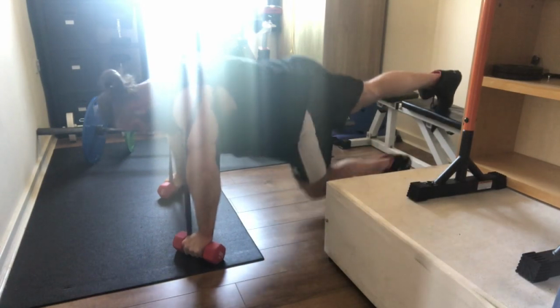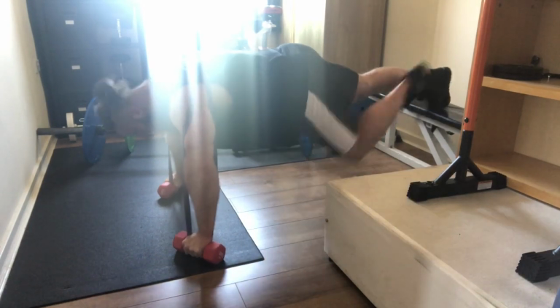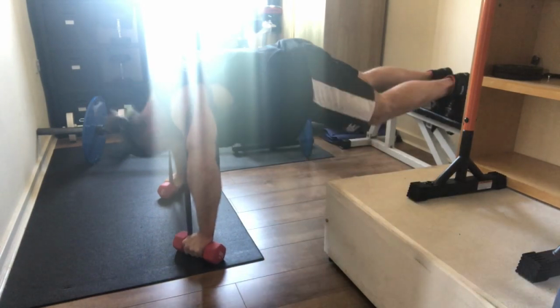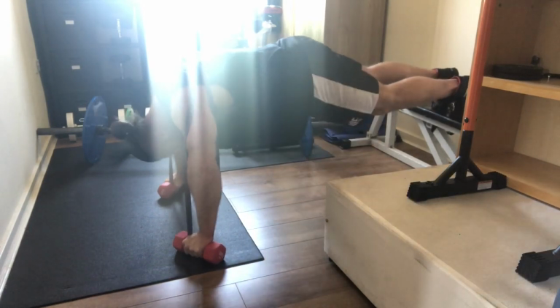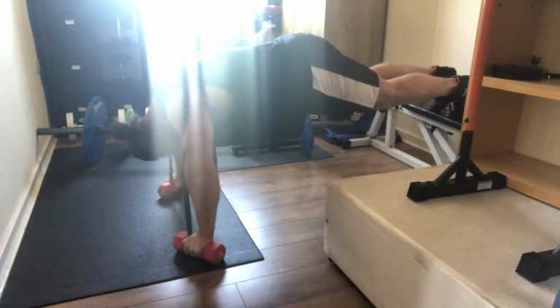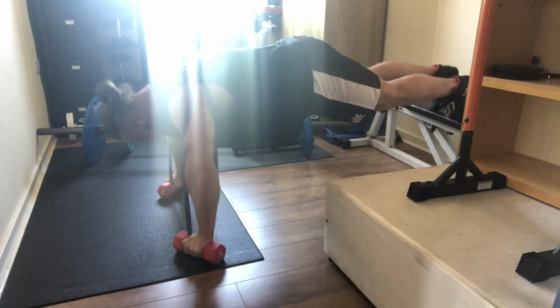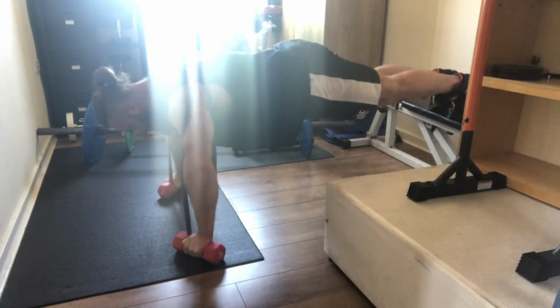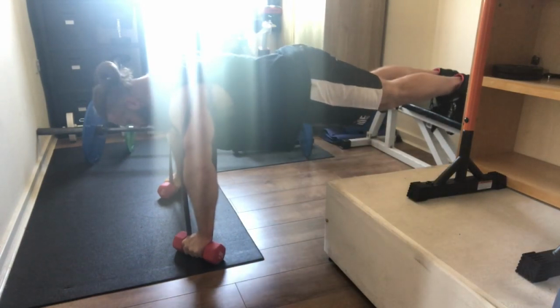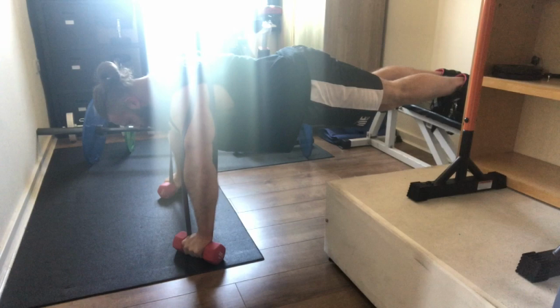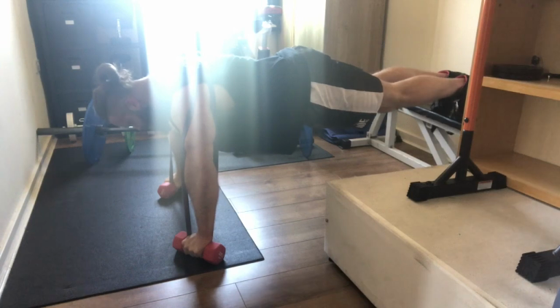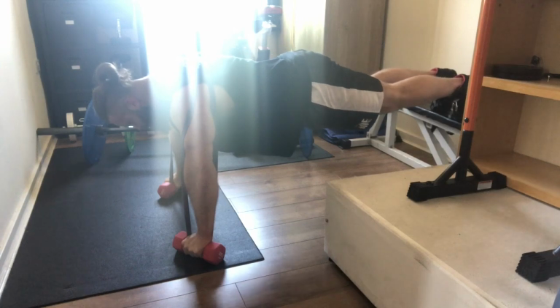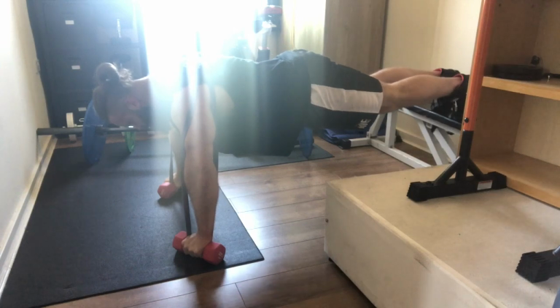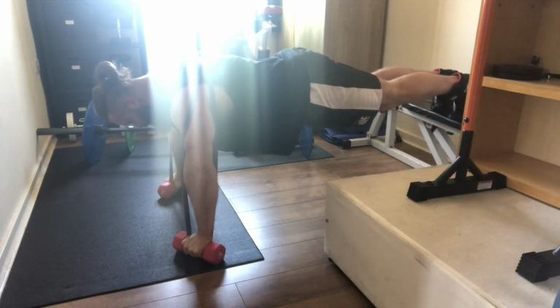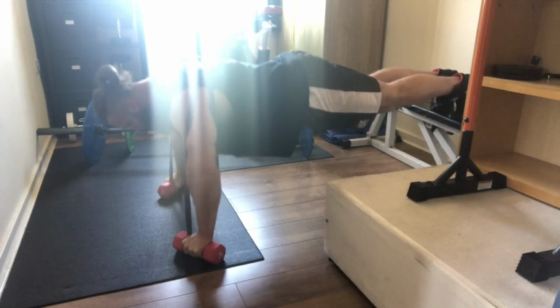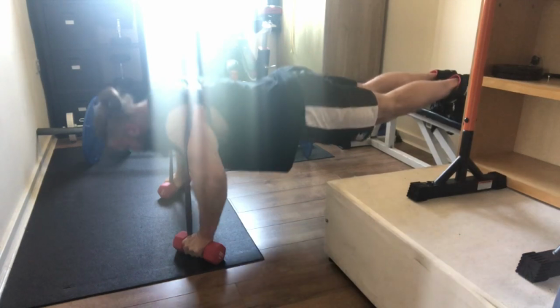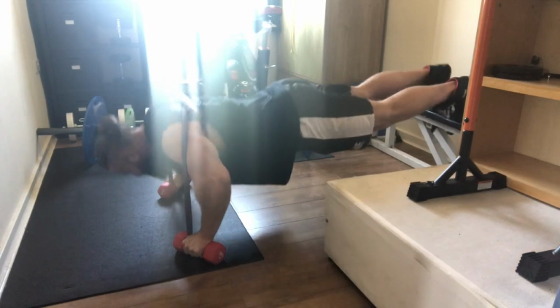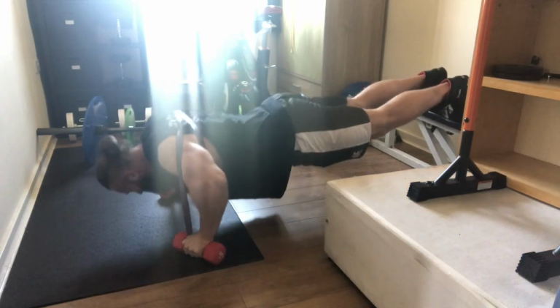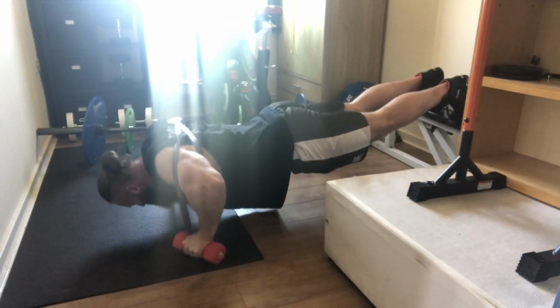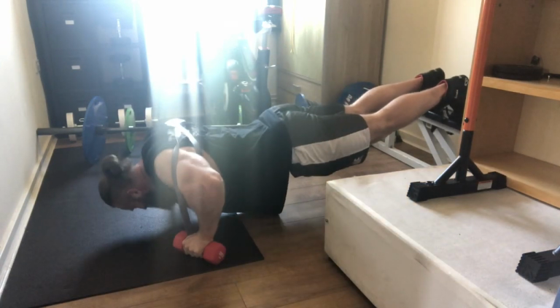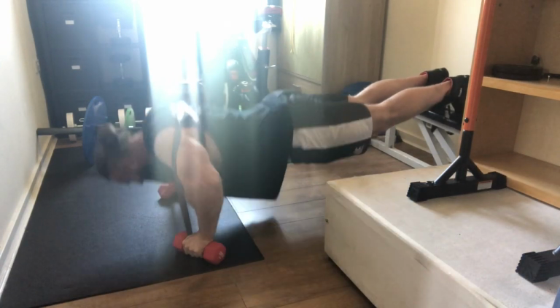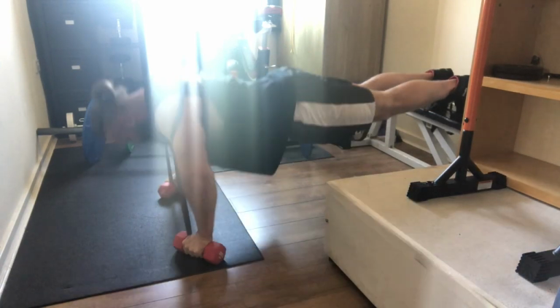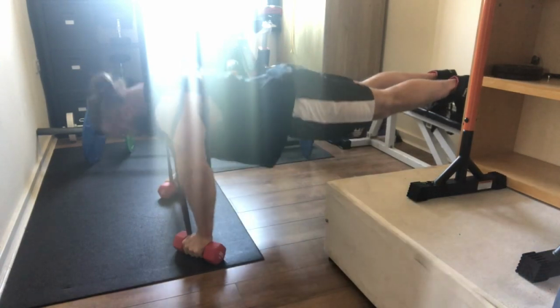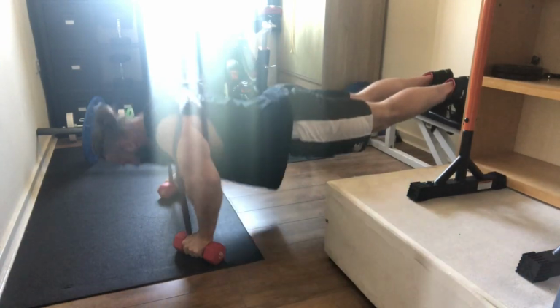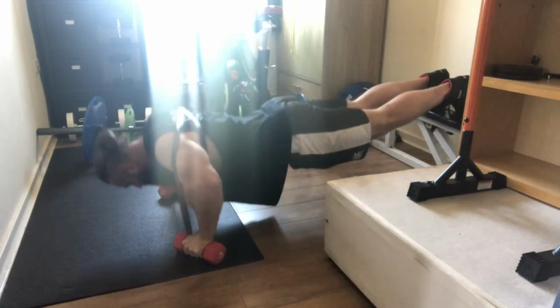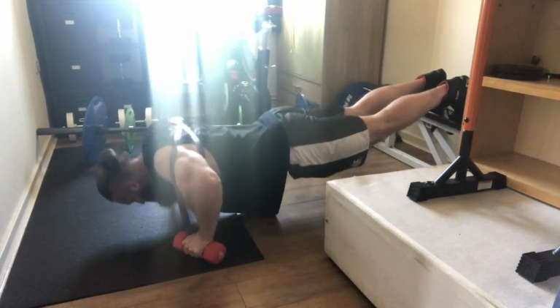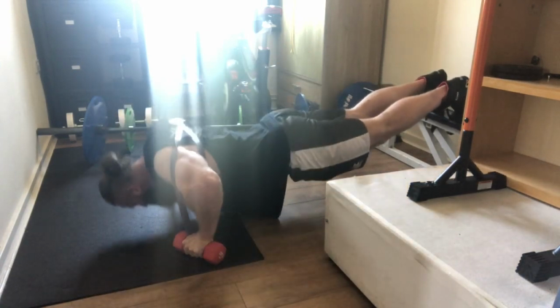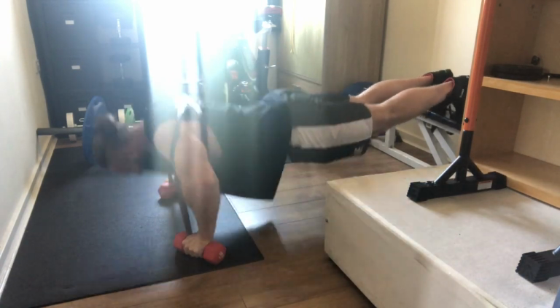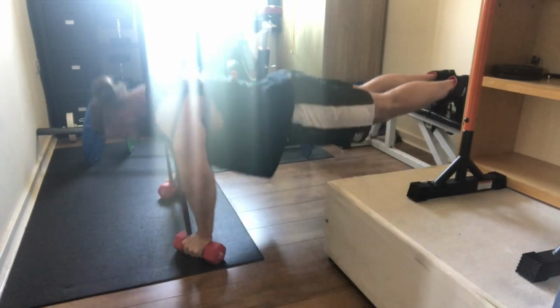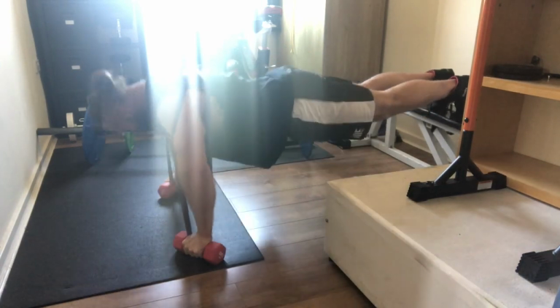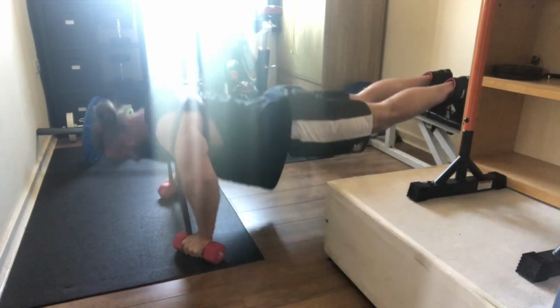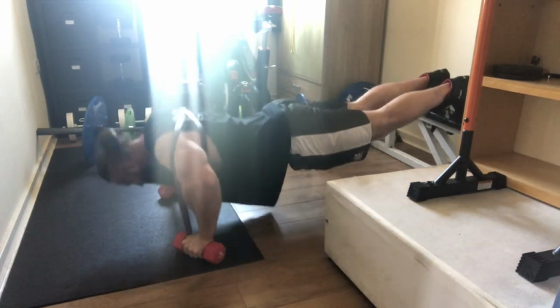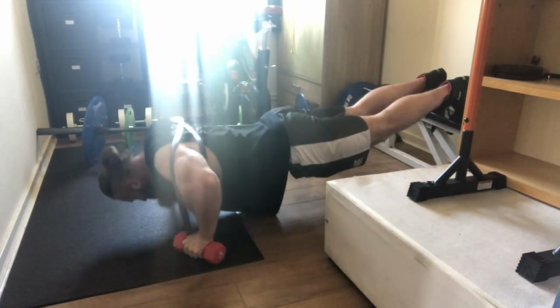So from a single arm pec fly to get the isolation going, we move on to my main heavy movement.